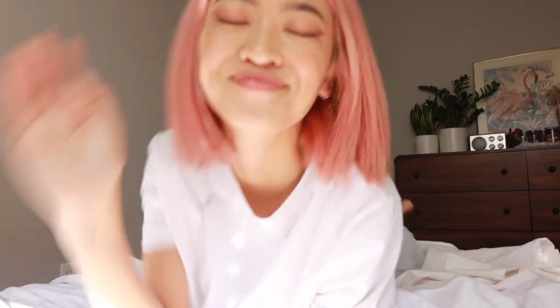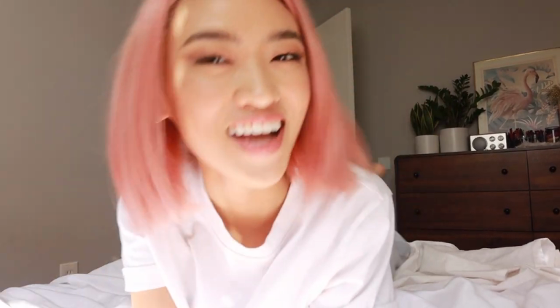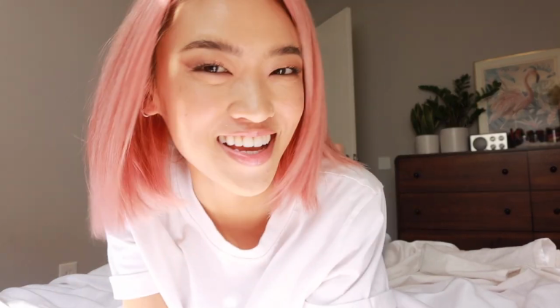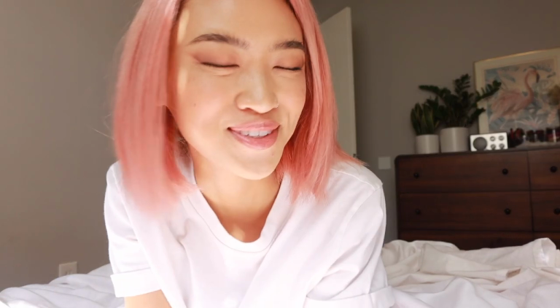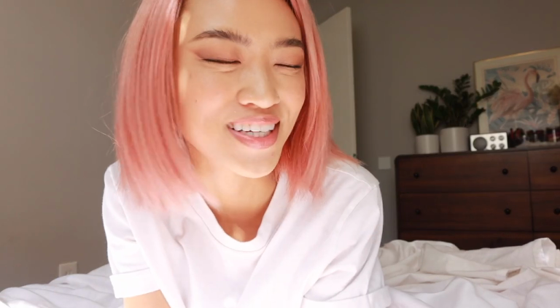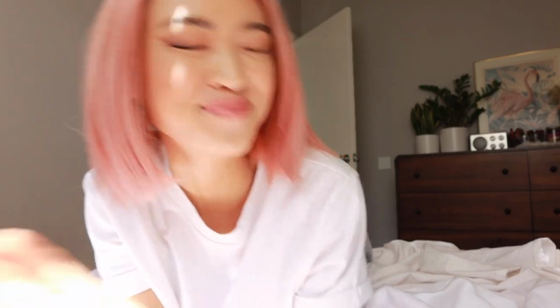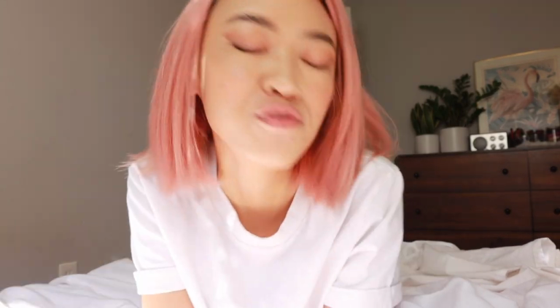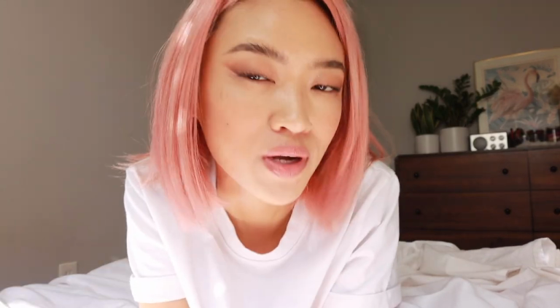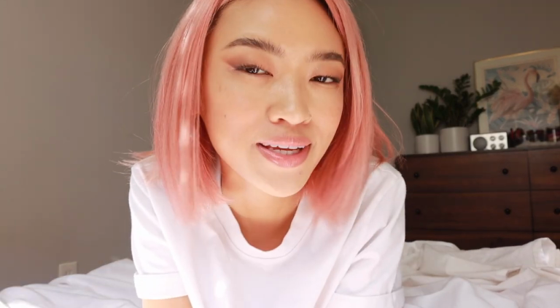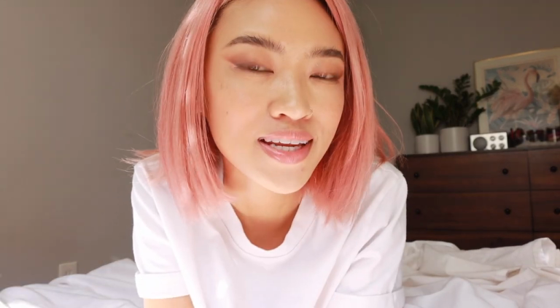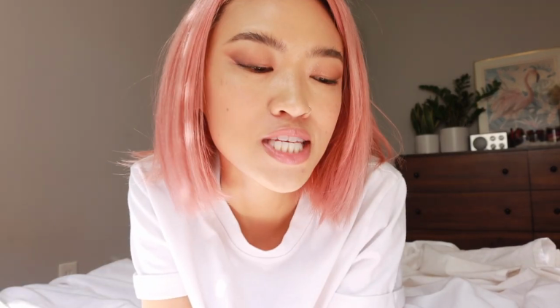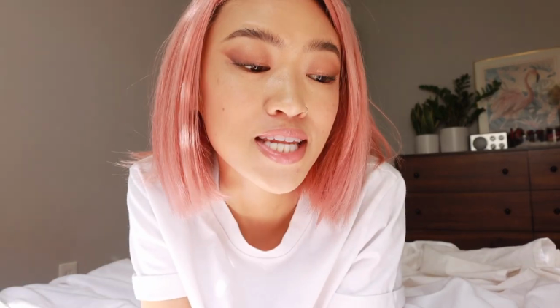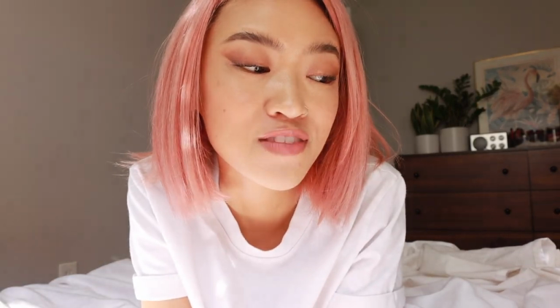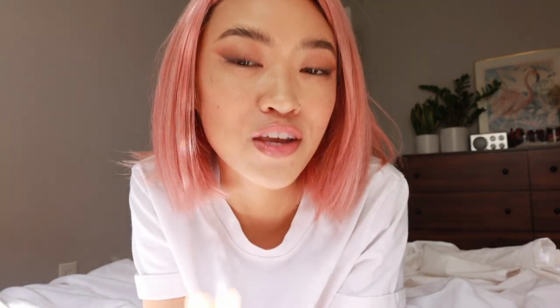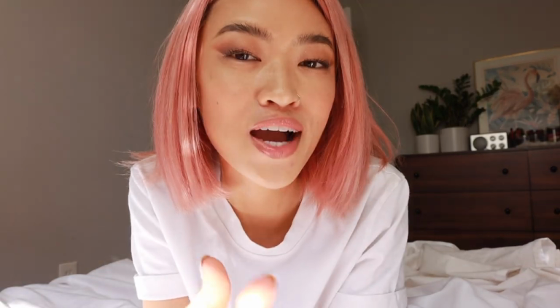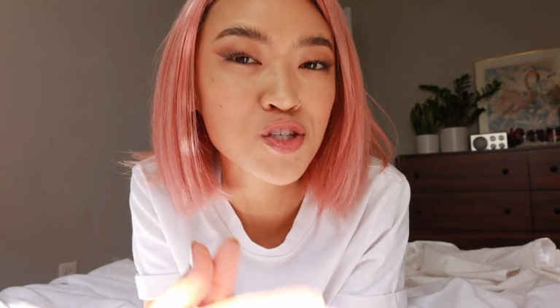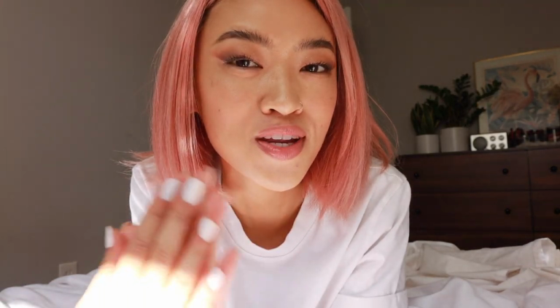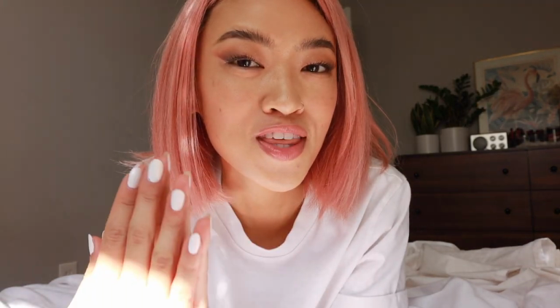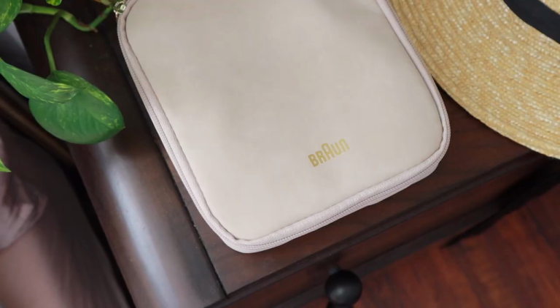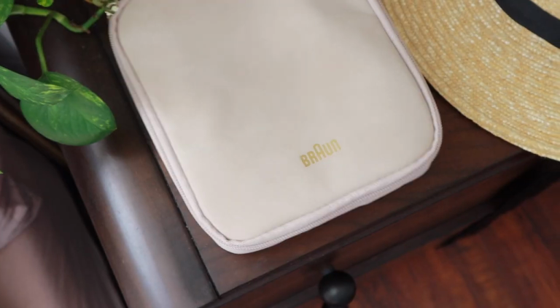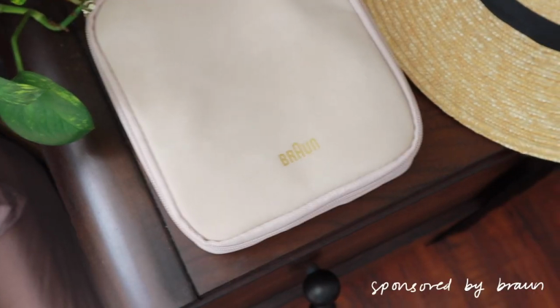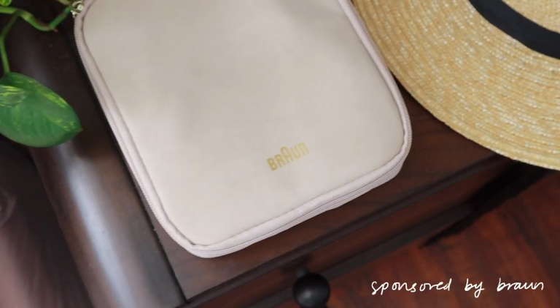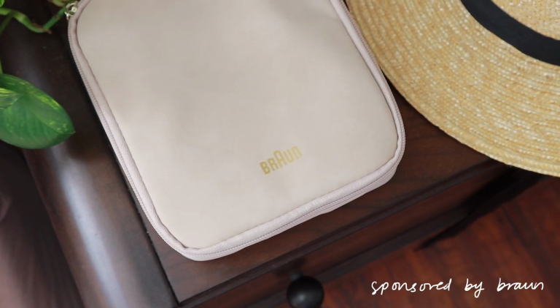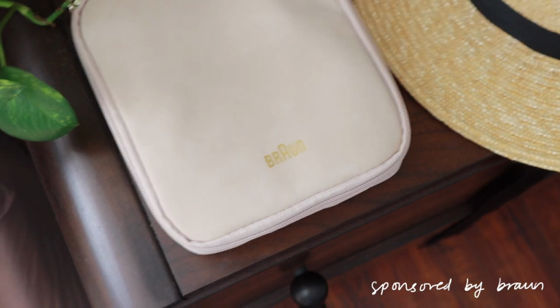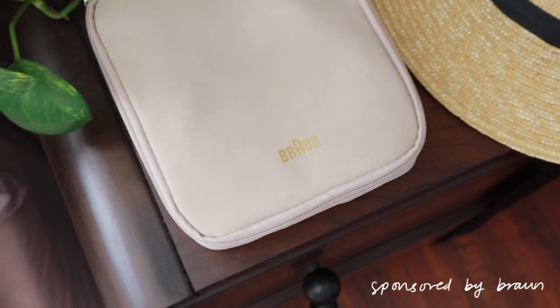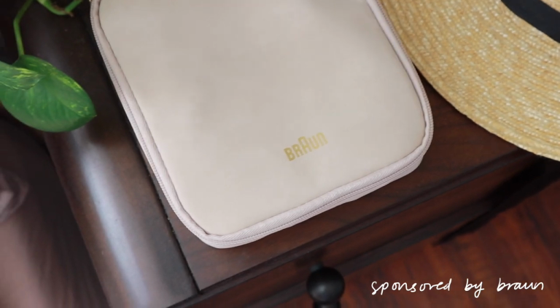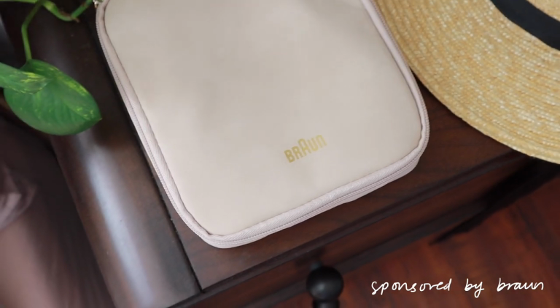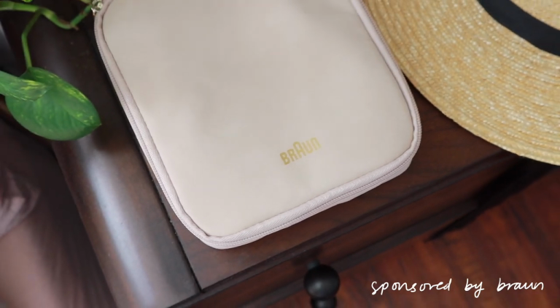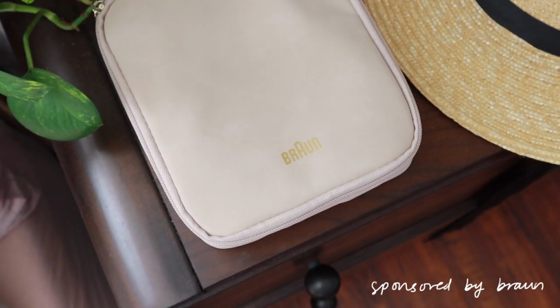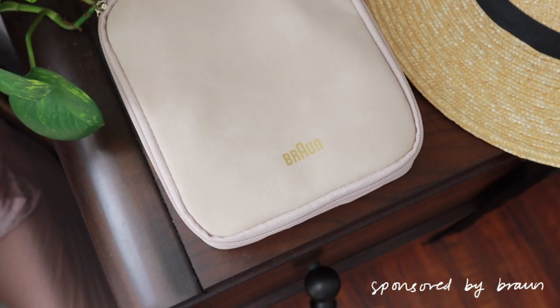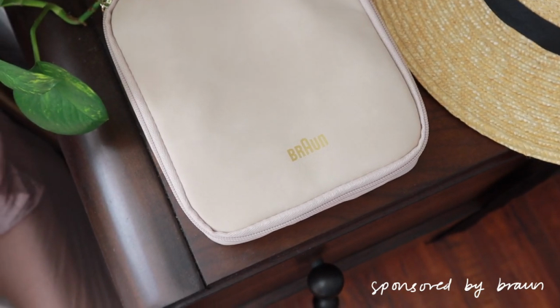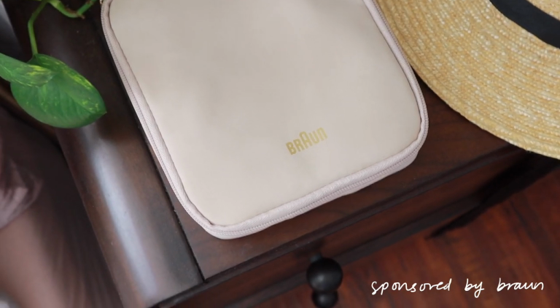Hi everyone. Before we get into today's video, I just want to thank Braun for sponsoring today's video.